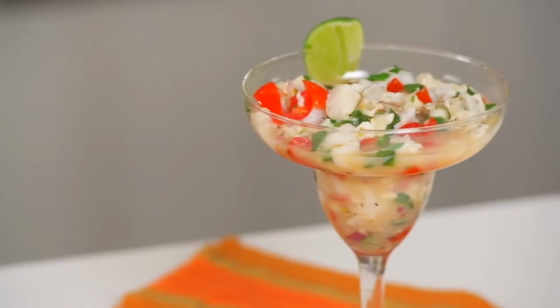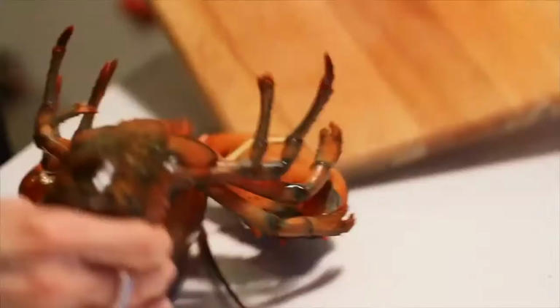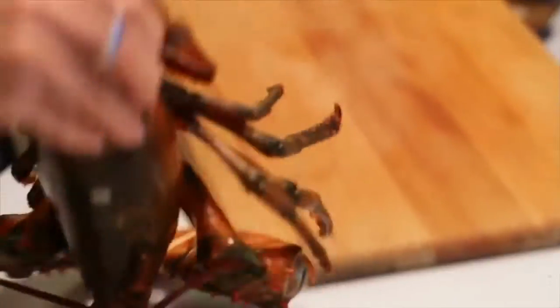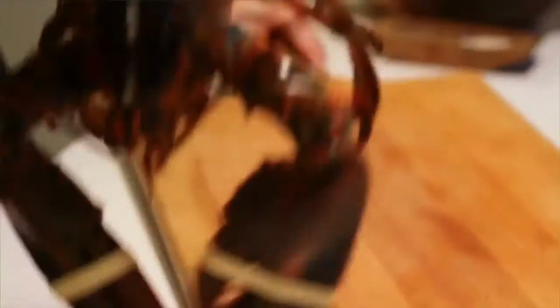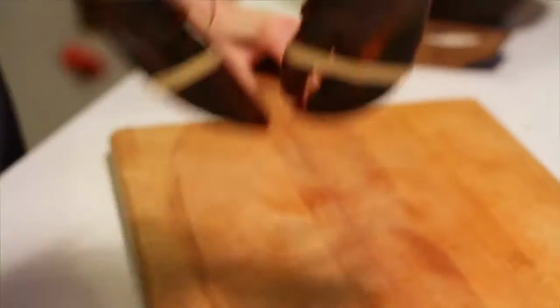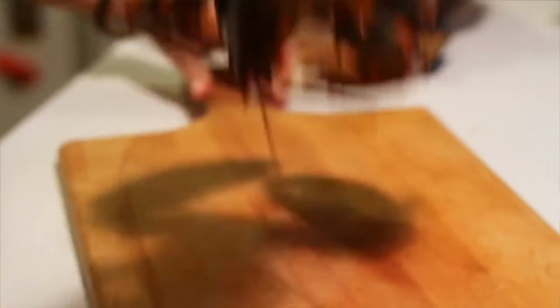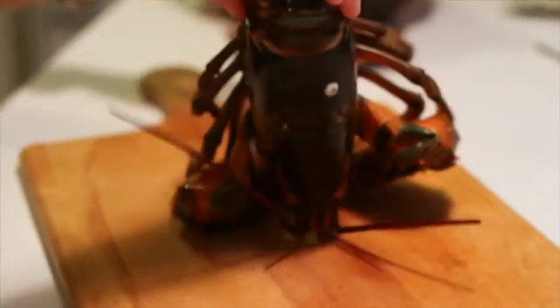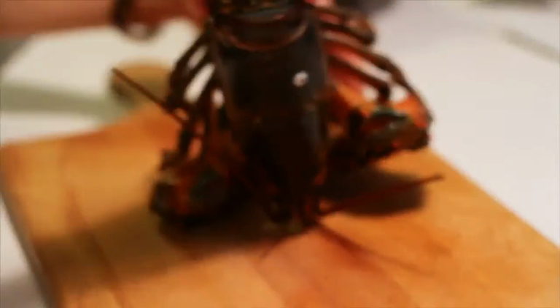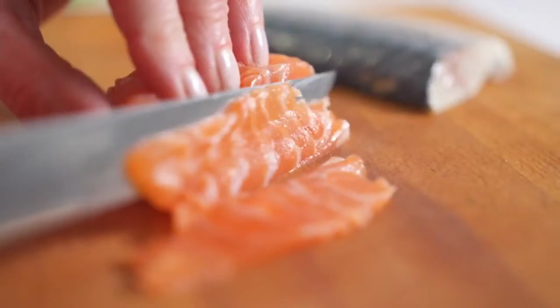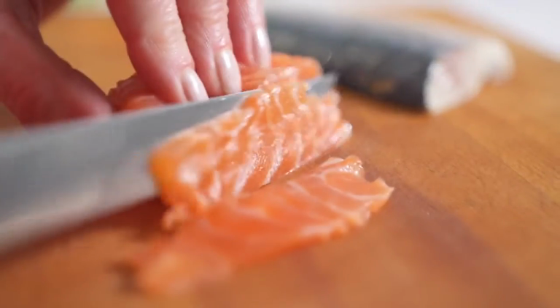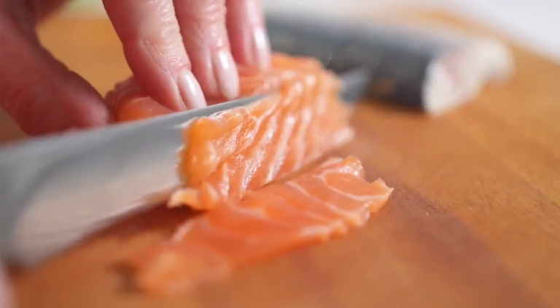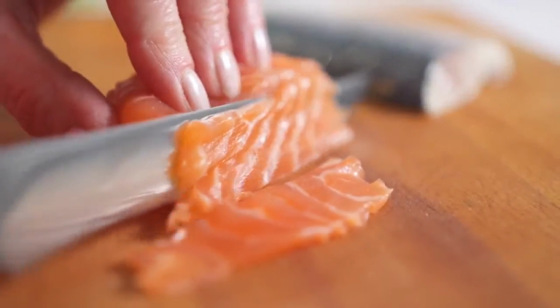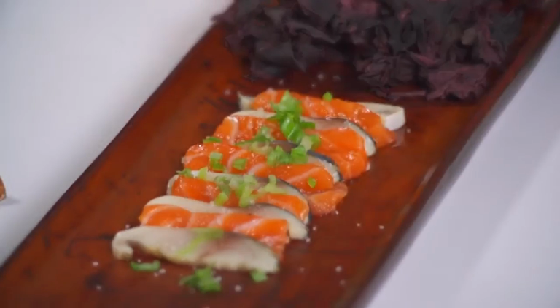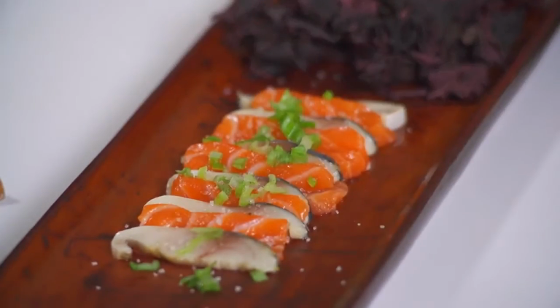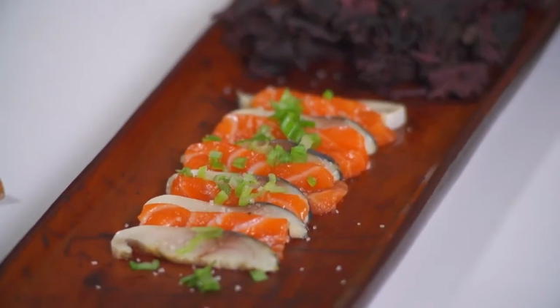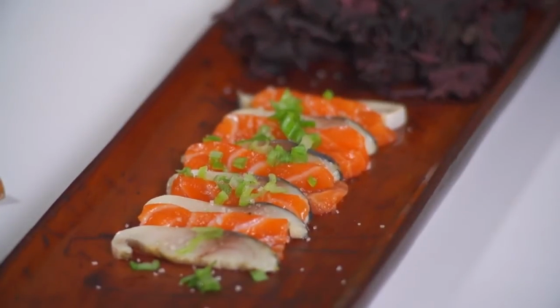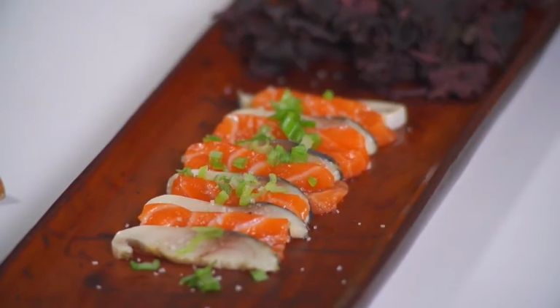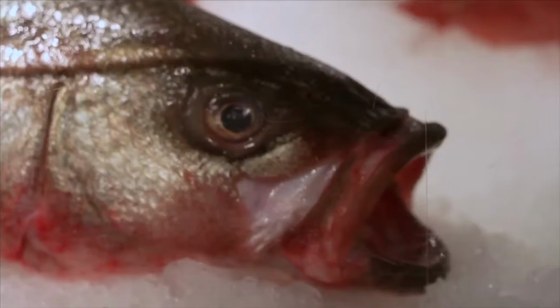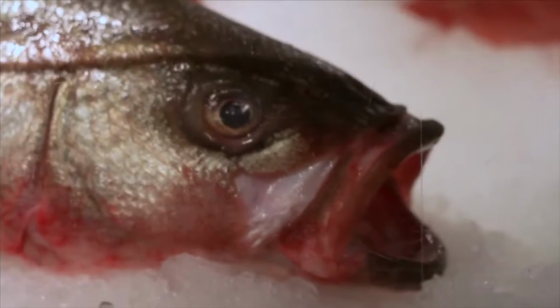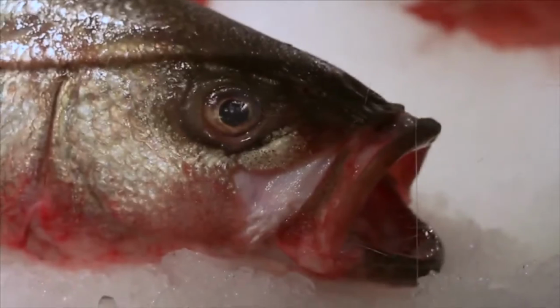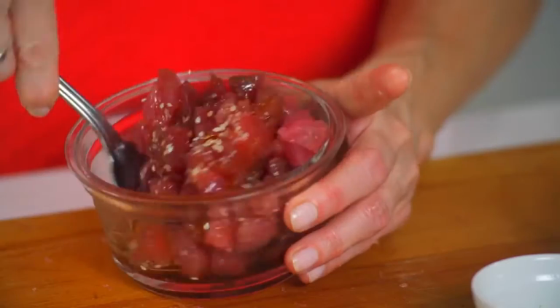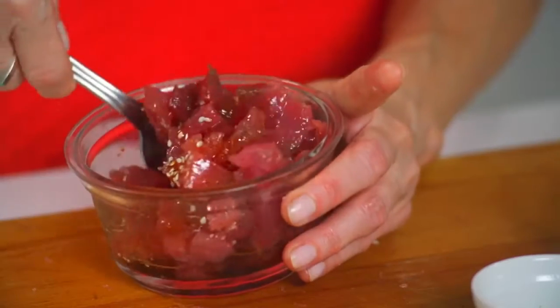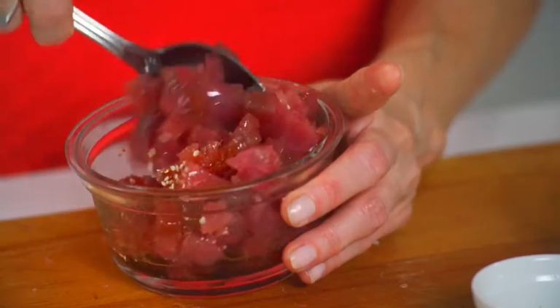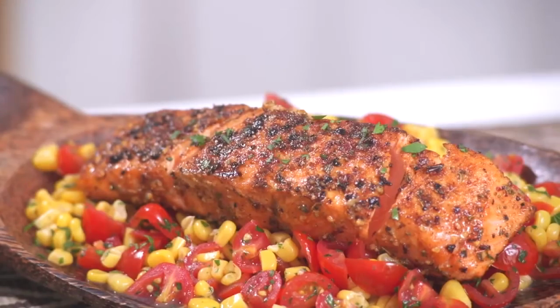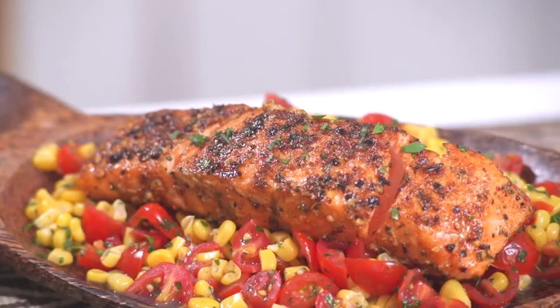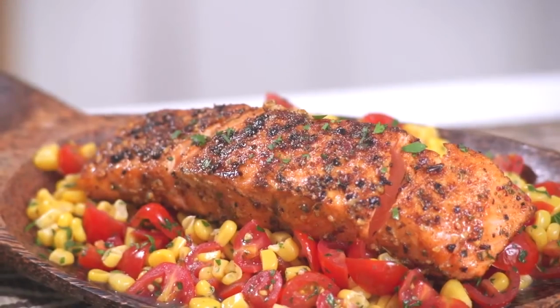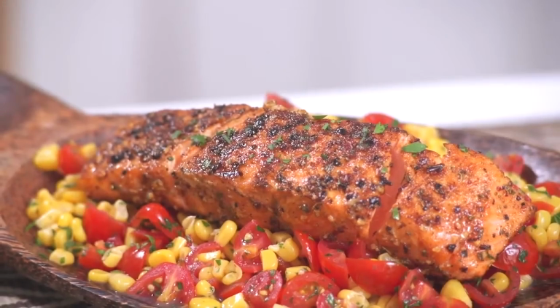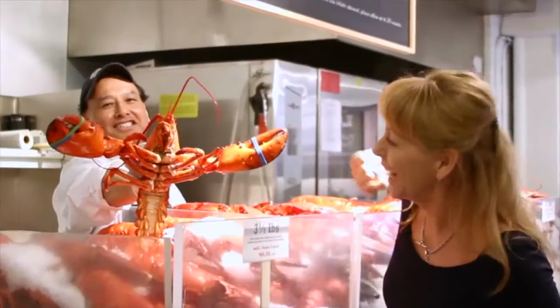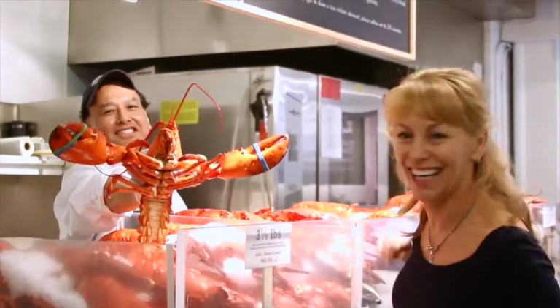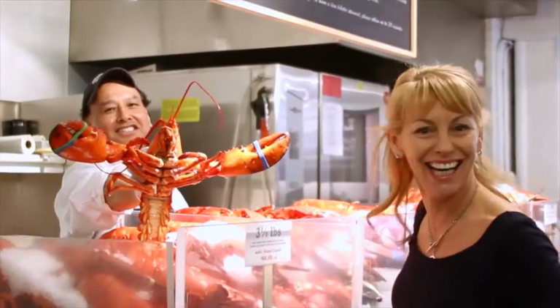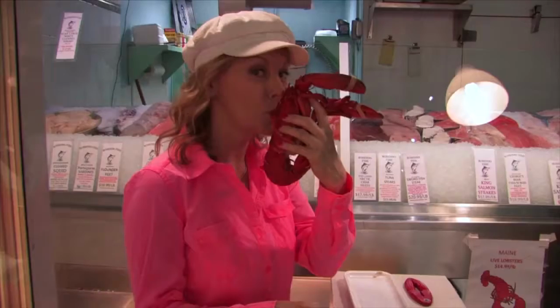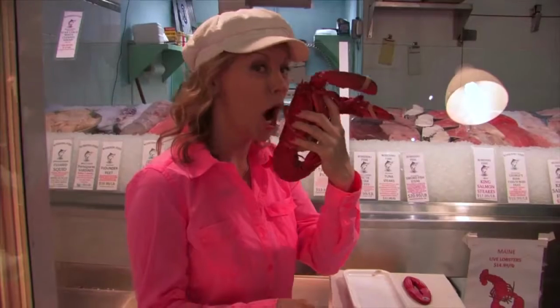Don't be intimidated by lobster. Today we're making sashimi. From the catch to the kitchen, I'll be your personal fishinista.